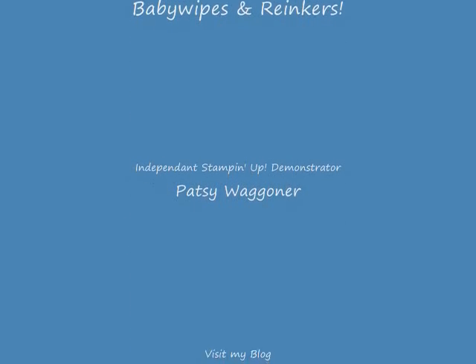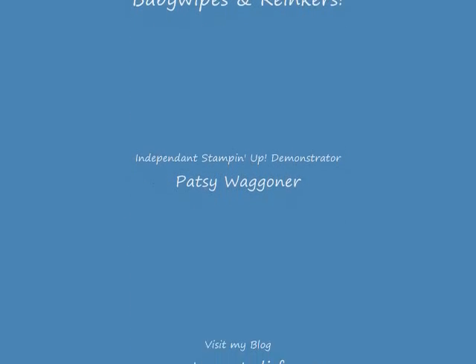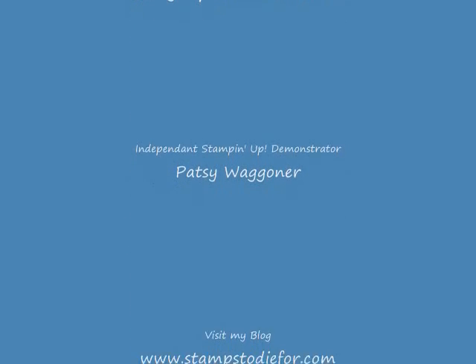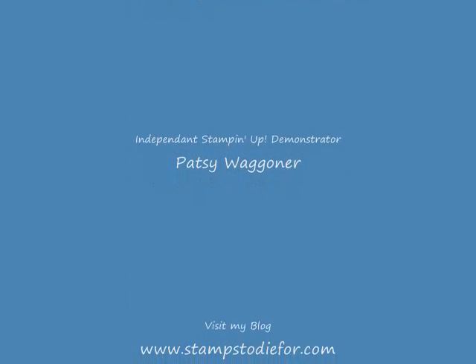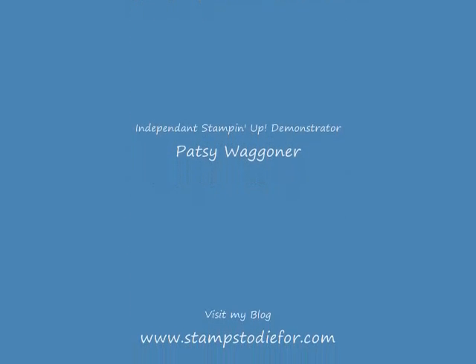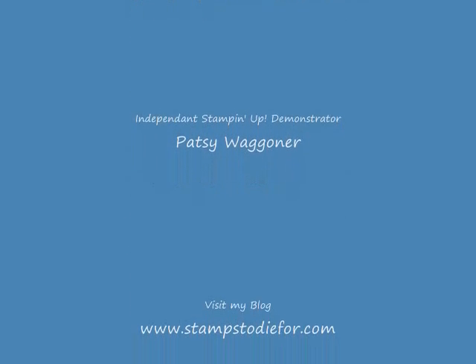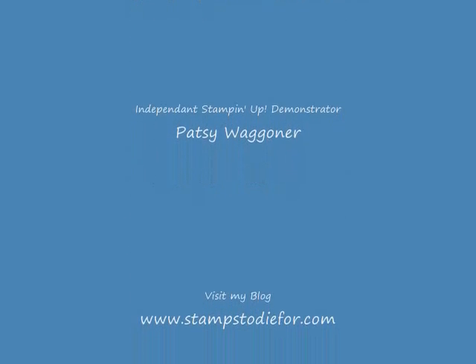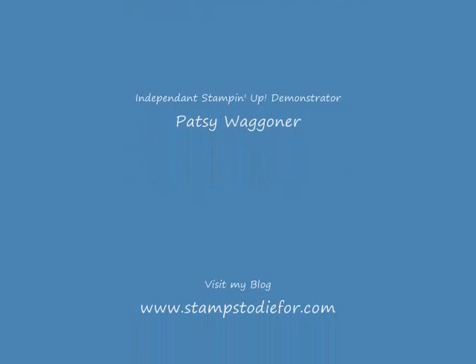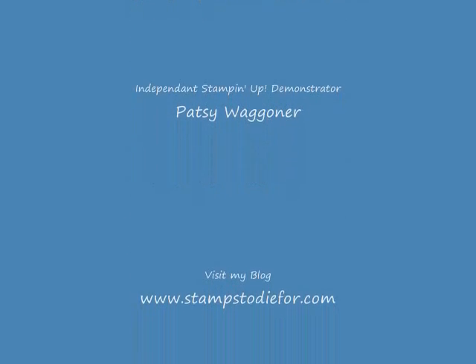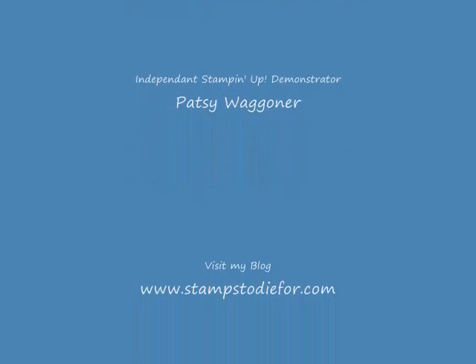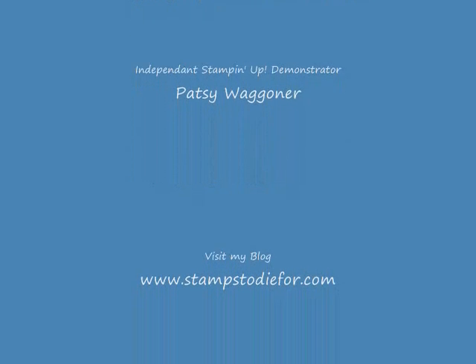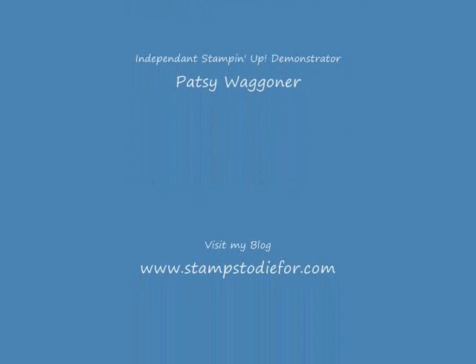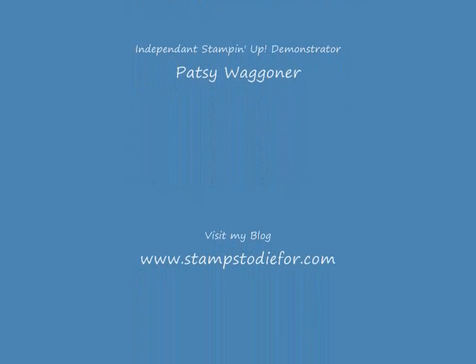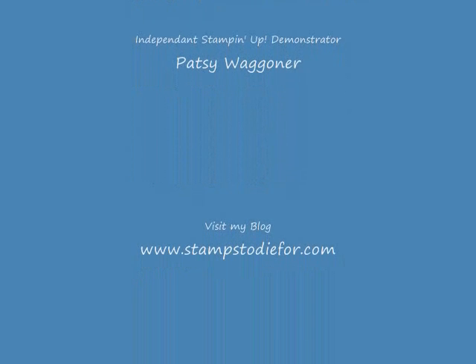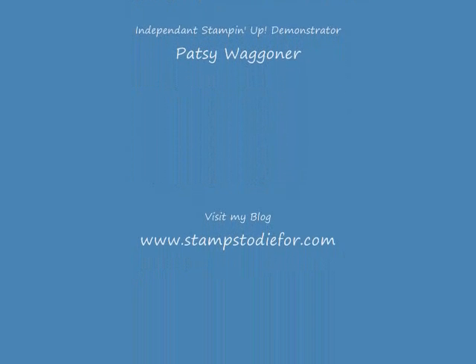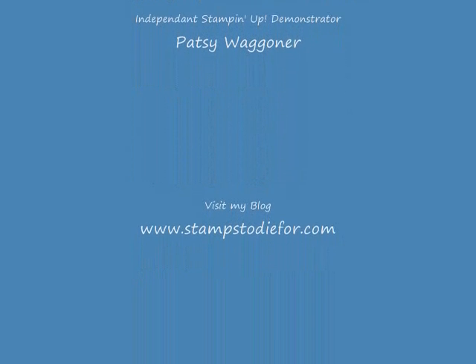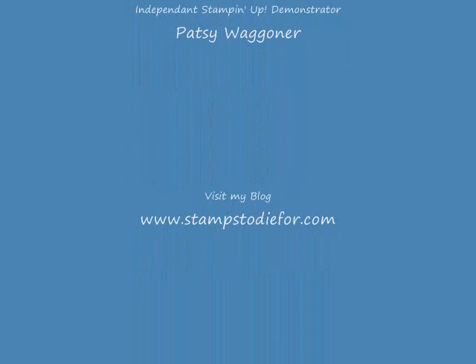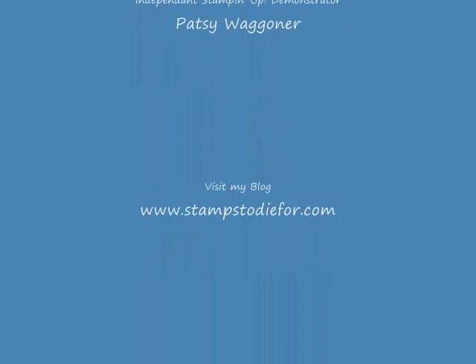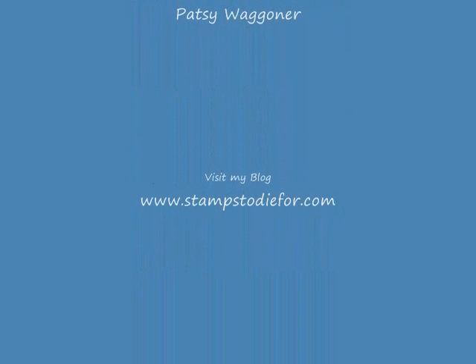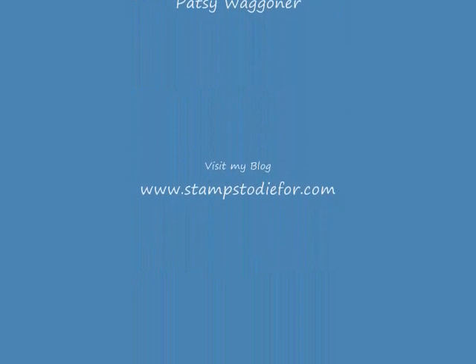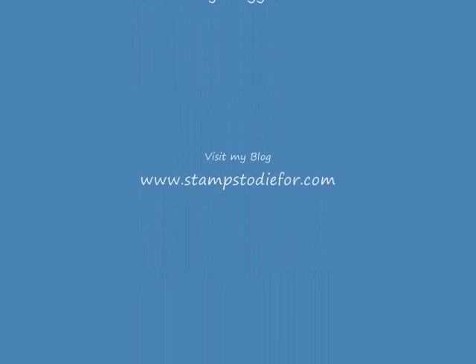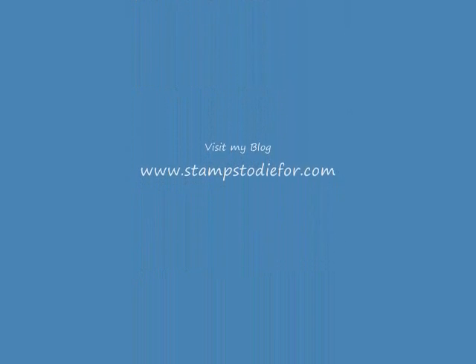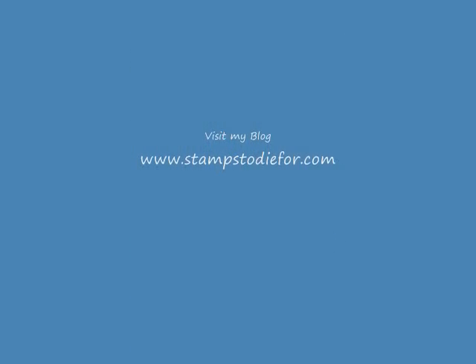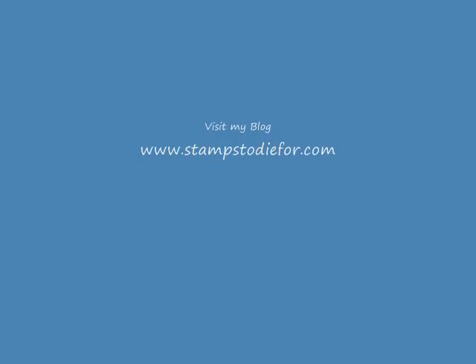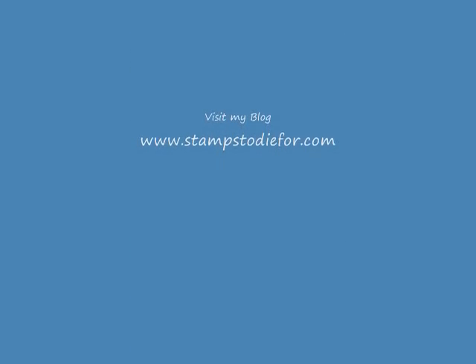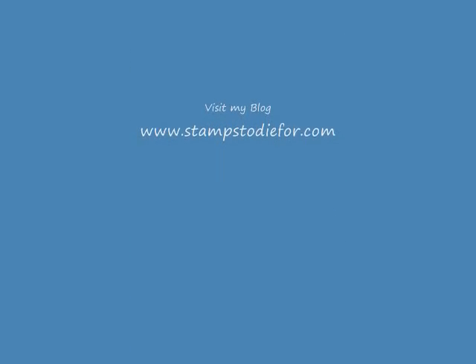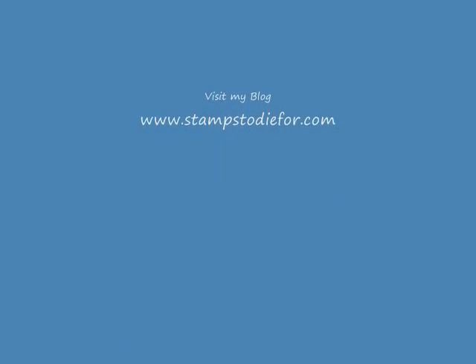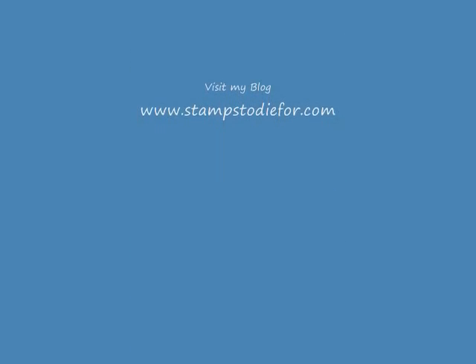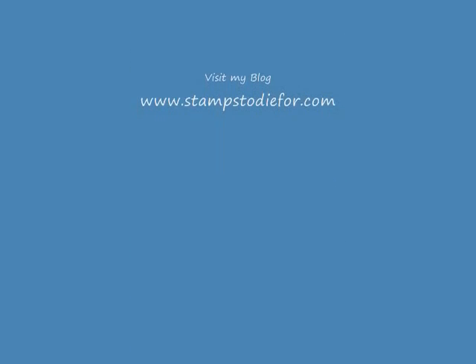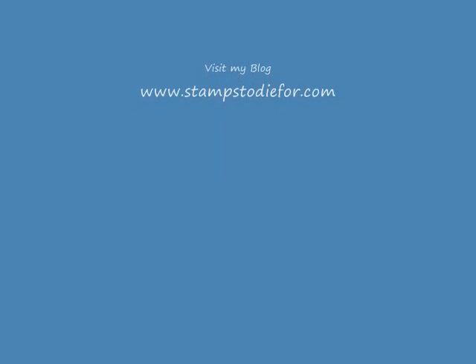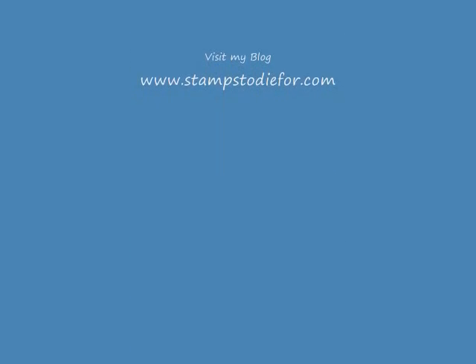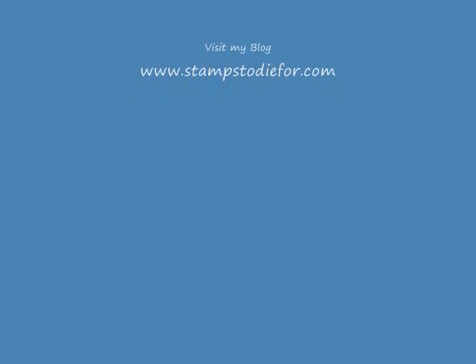Please visit my blog at stampstodiefor.com. Hope to see you there.